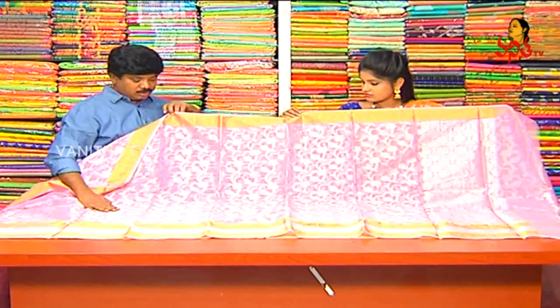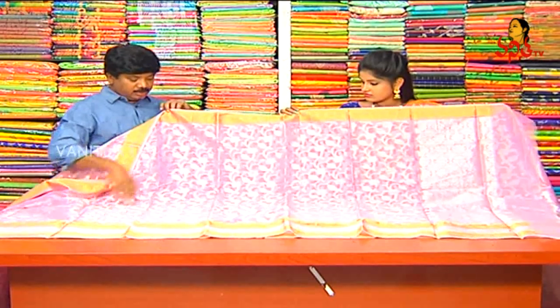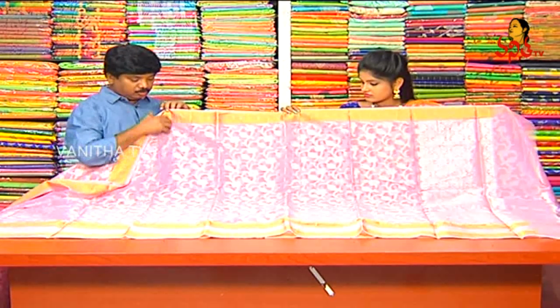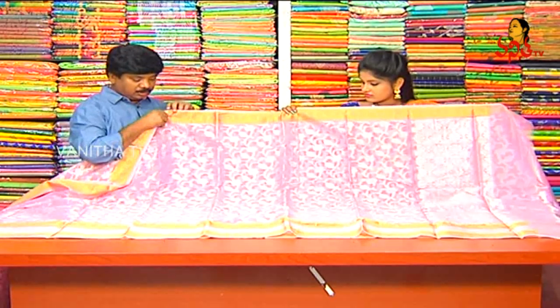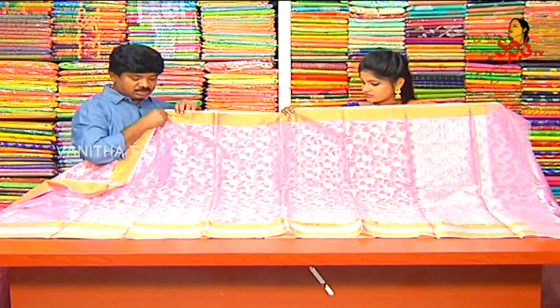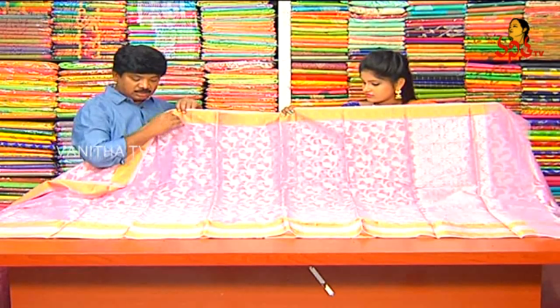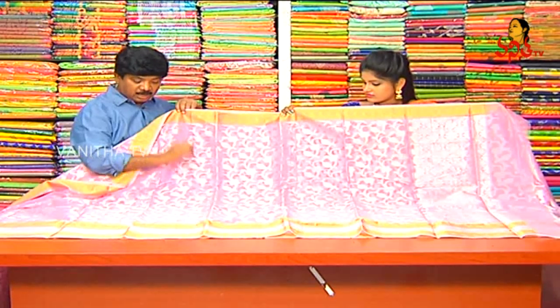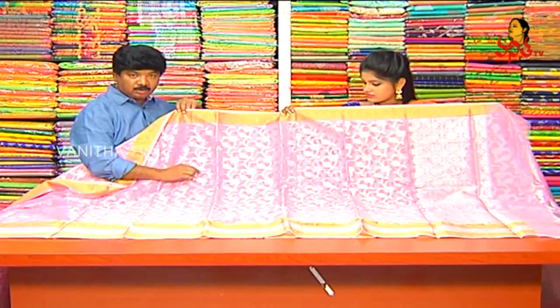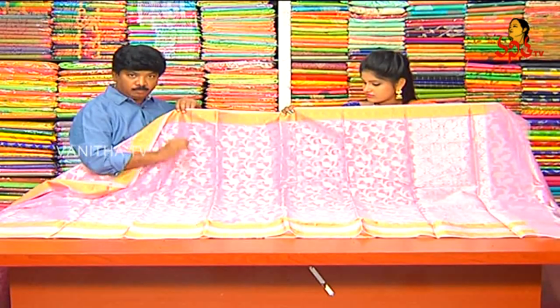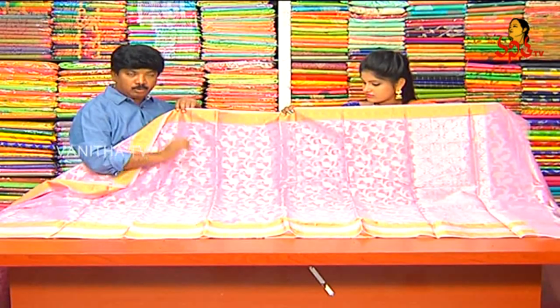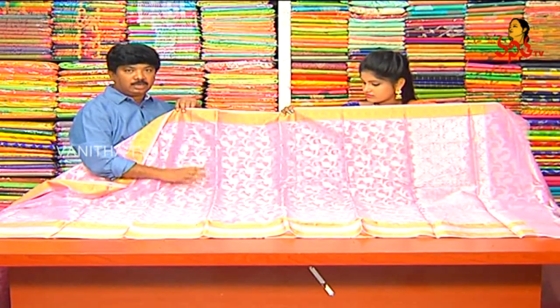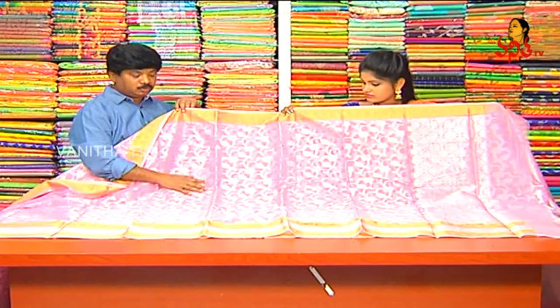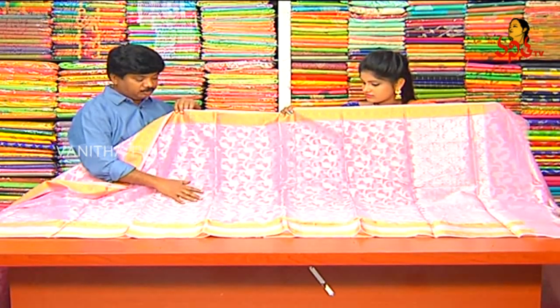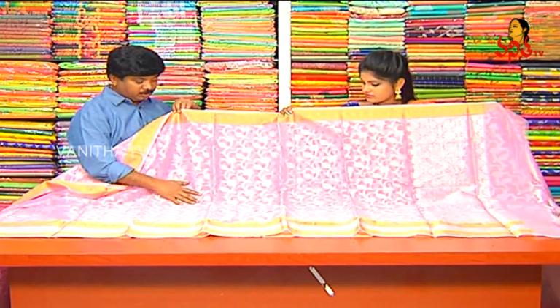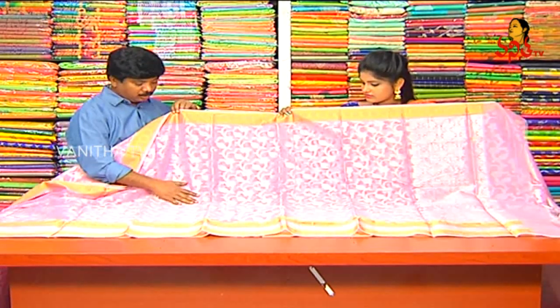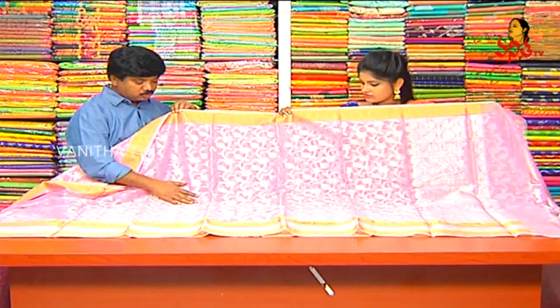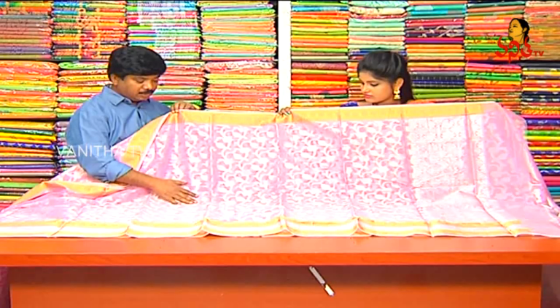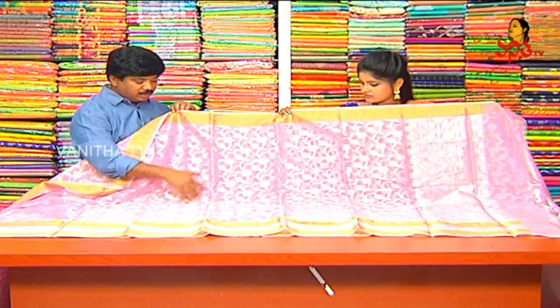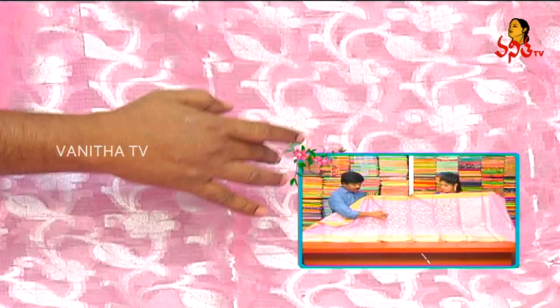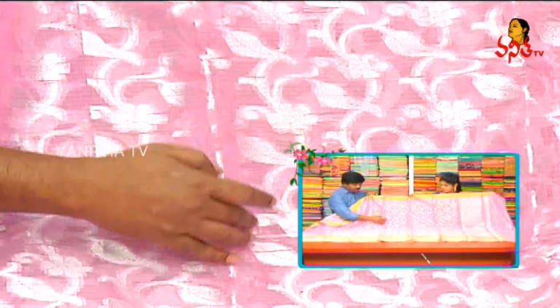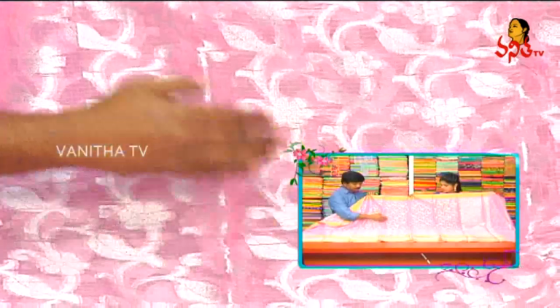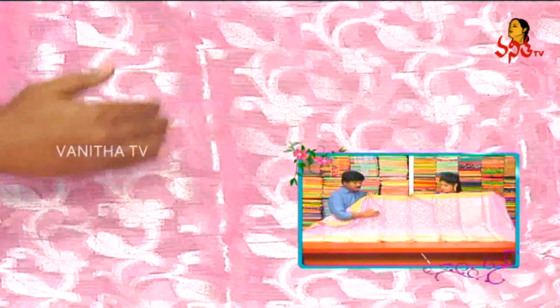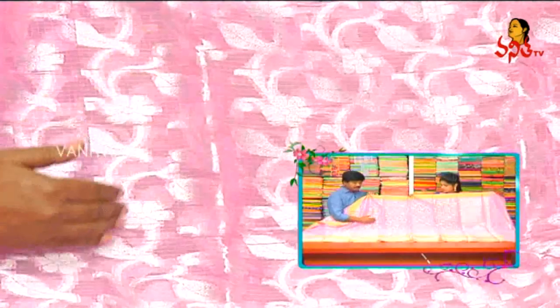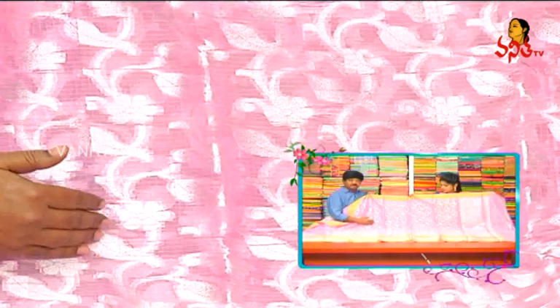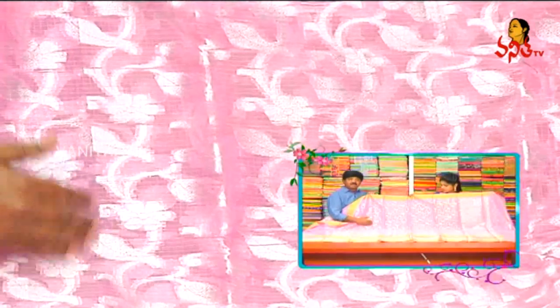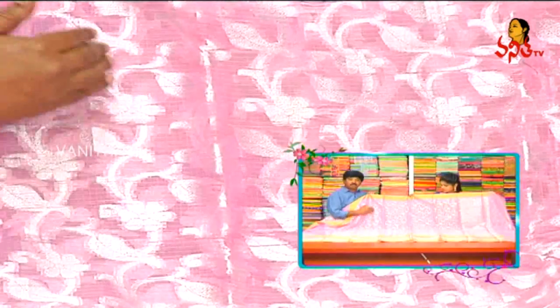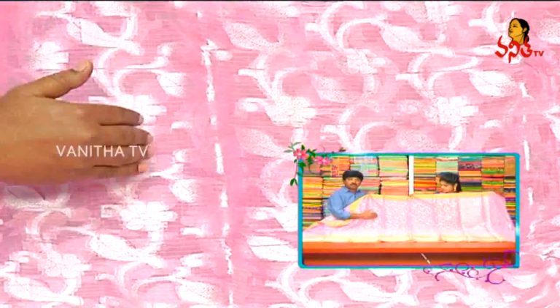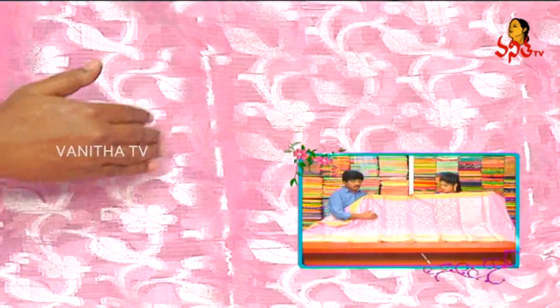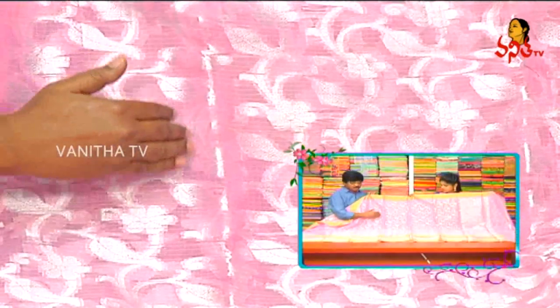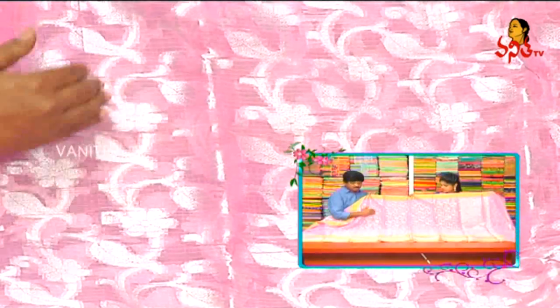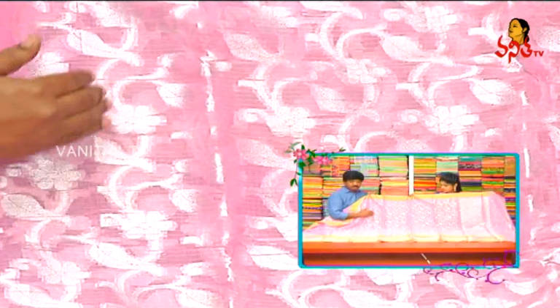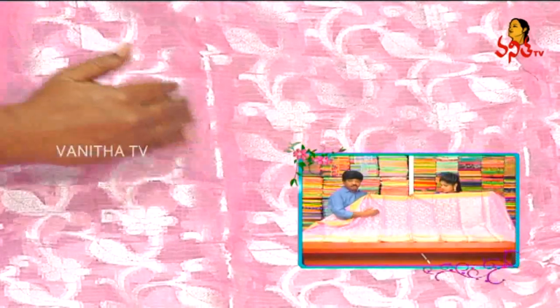We also have a pure cotton coat. We also have a silver finish.